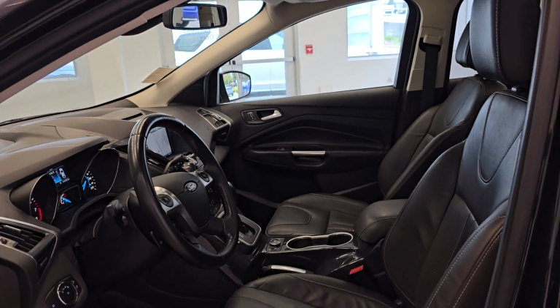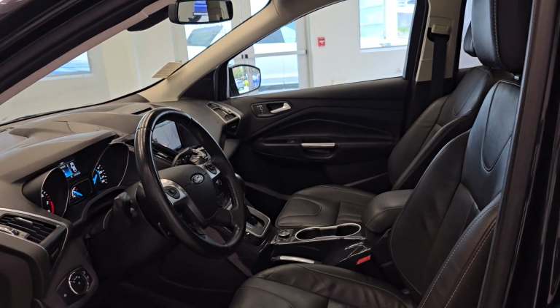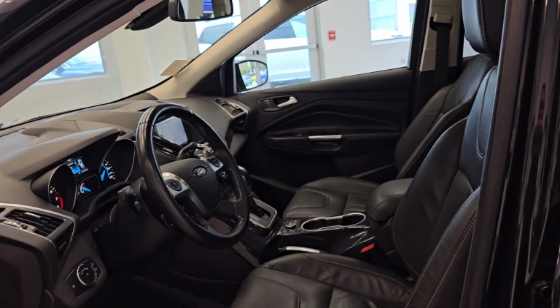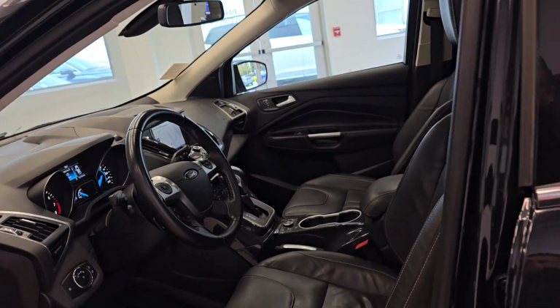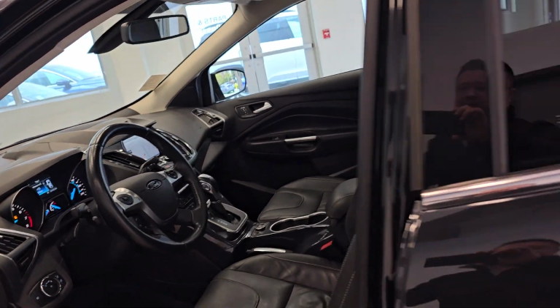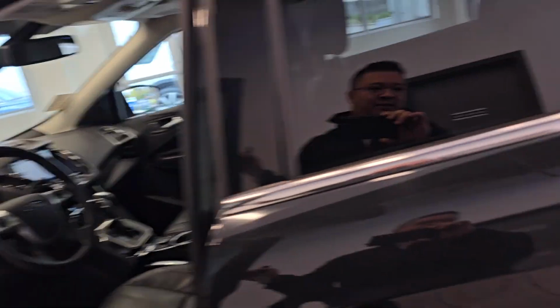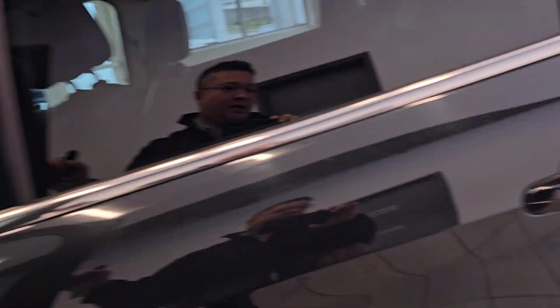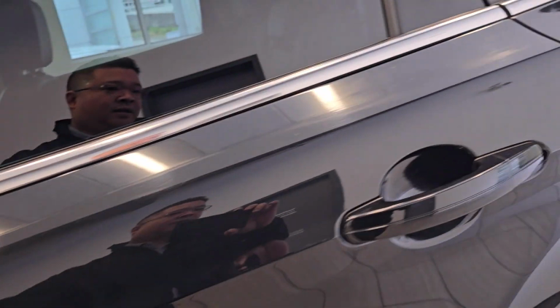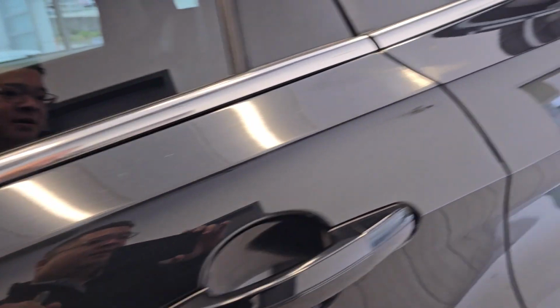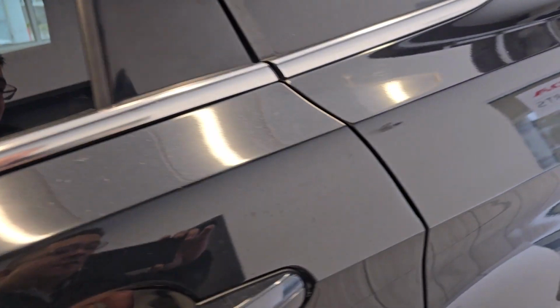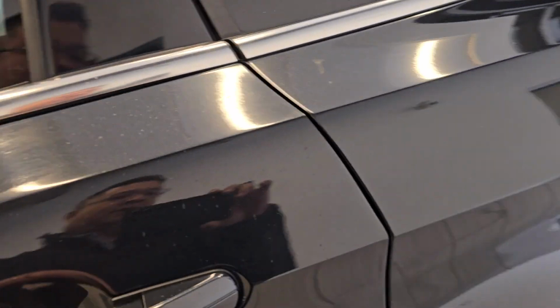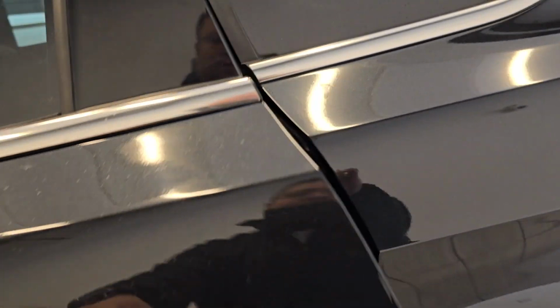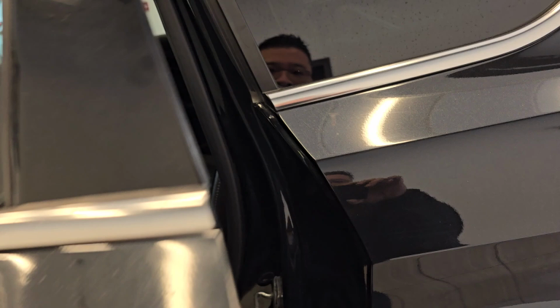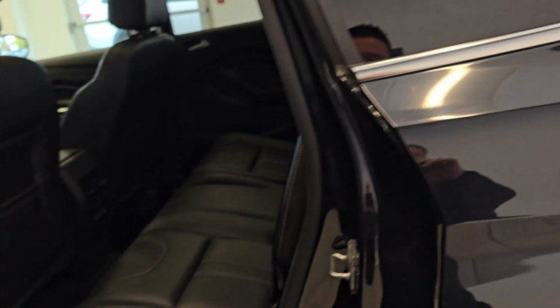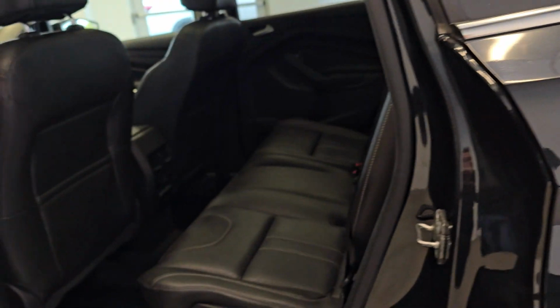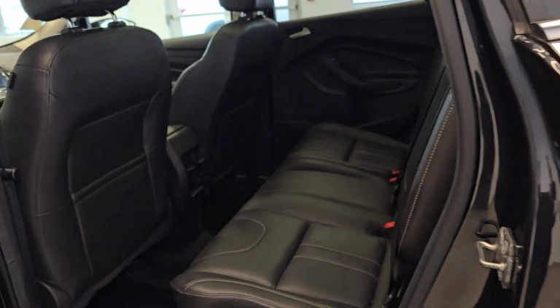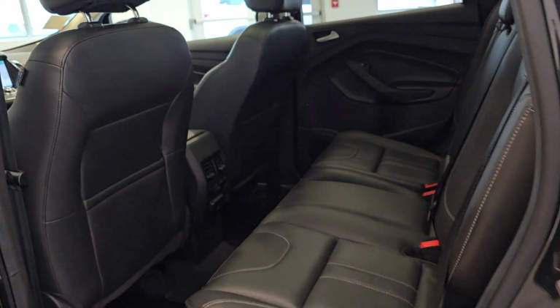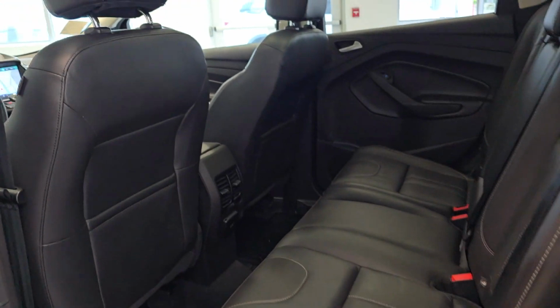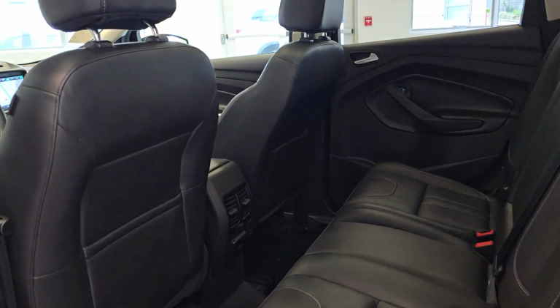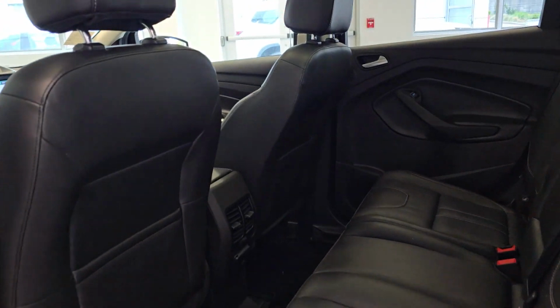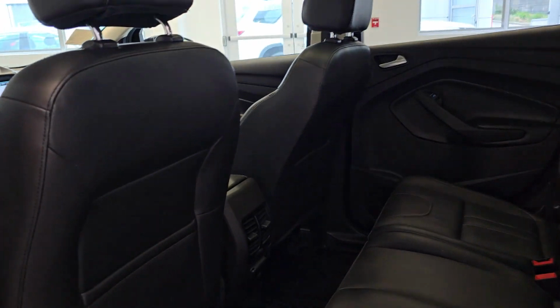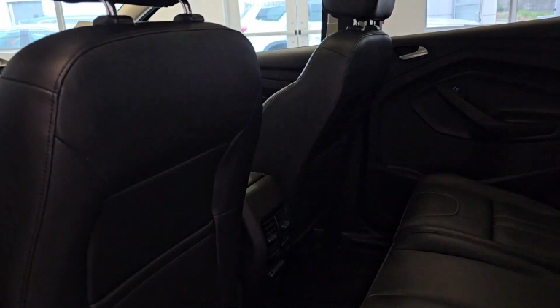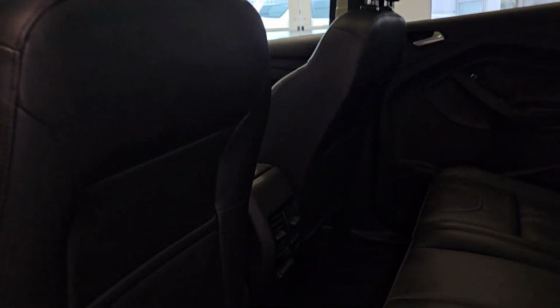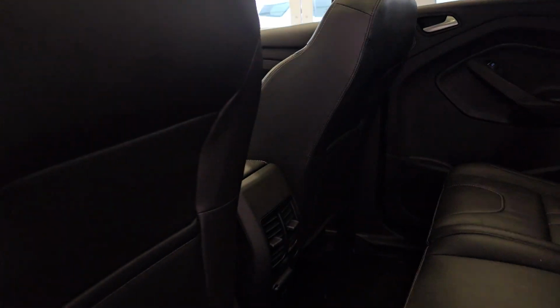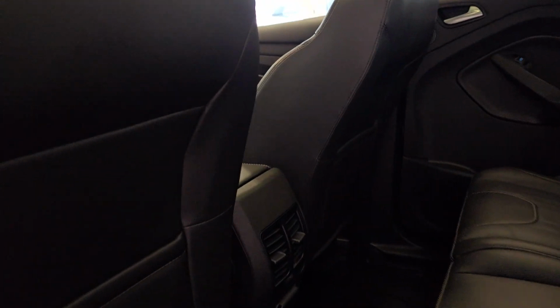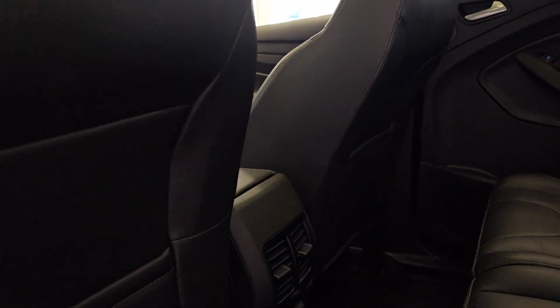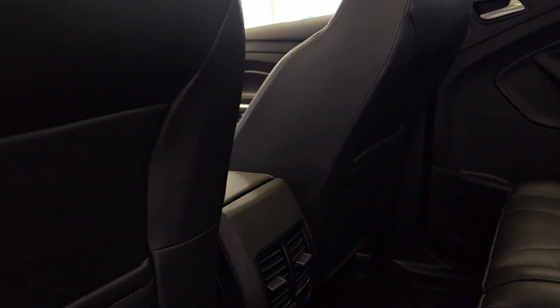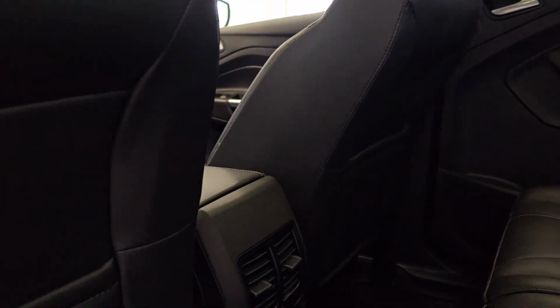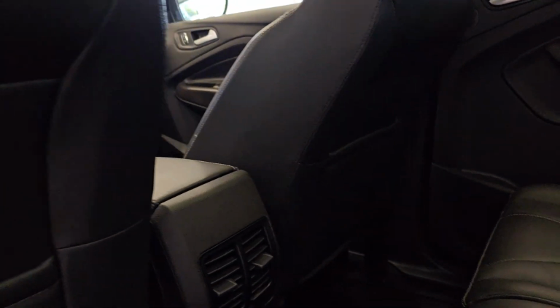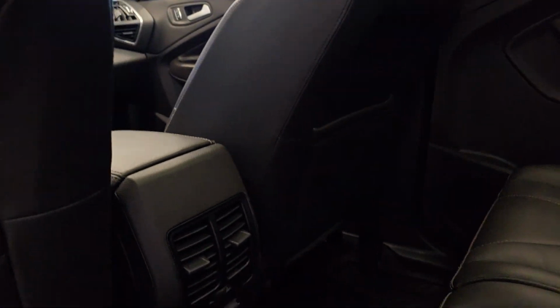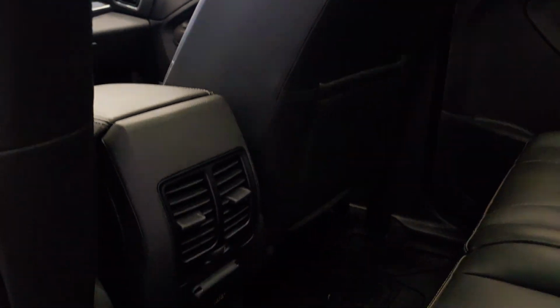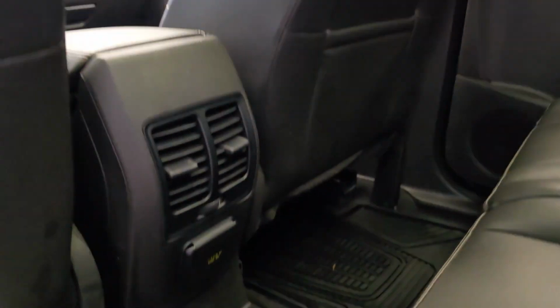Let's check out the back seats — lots of room back here.